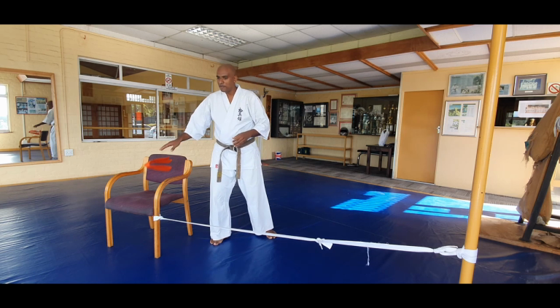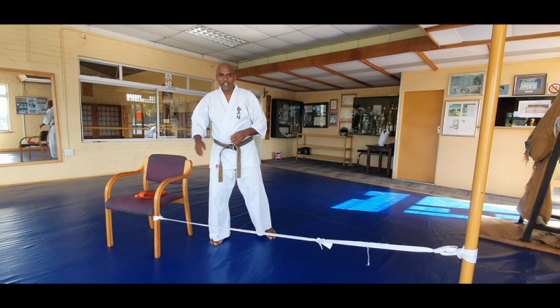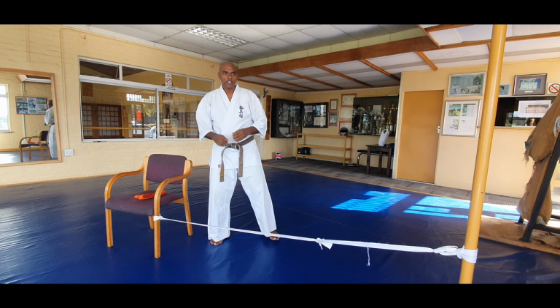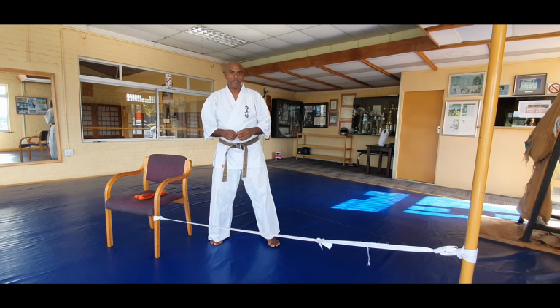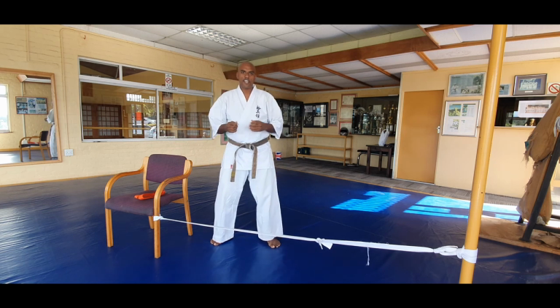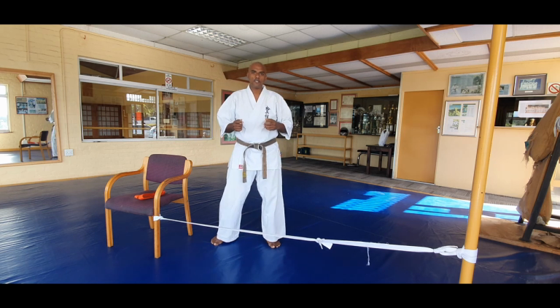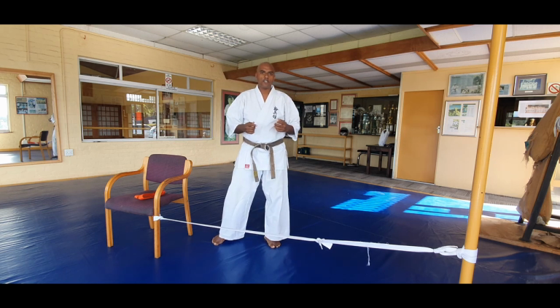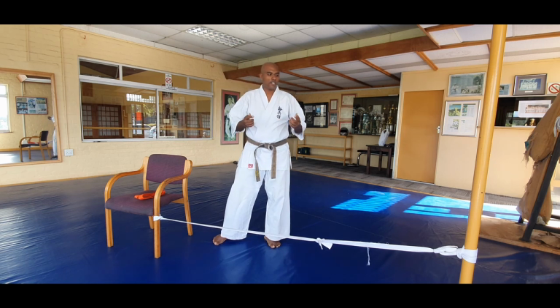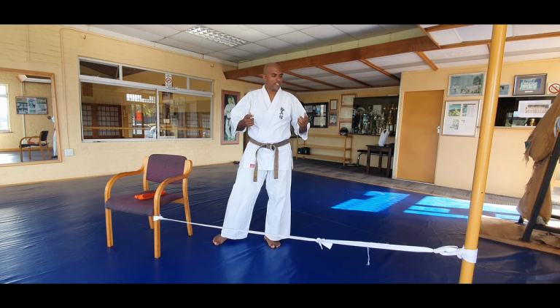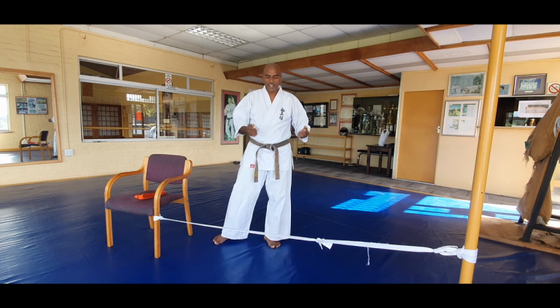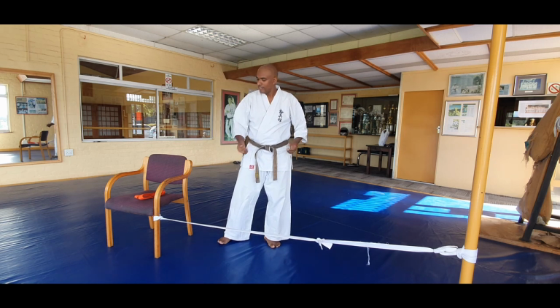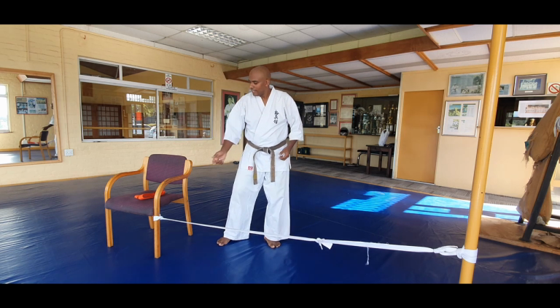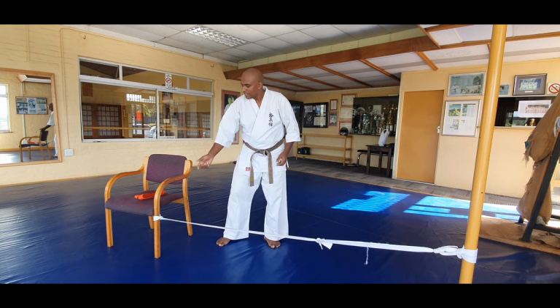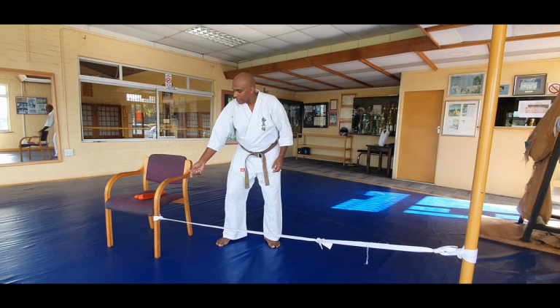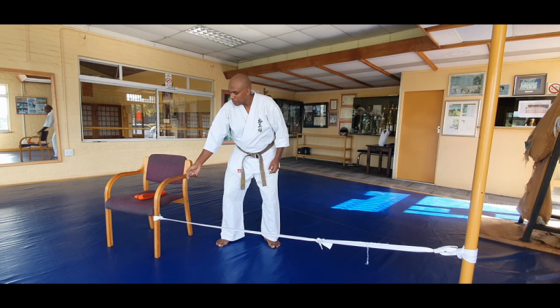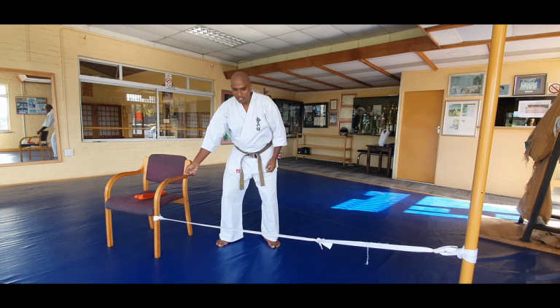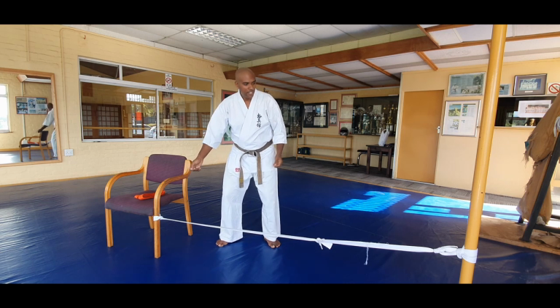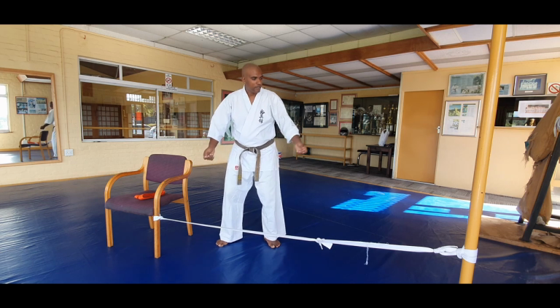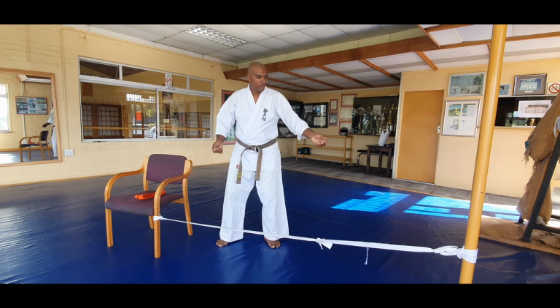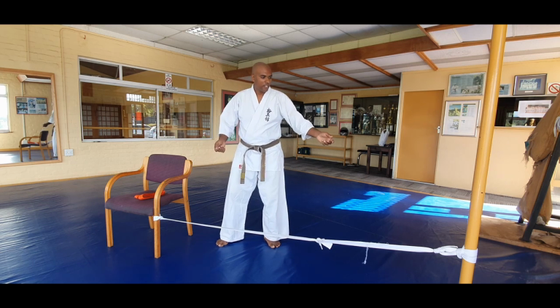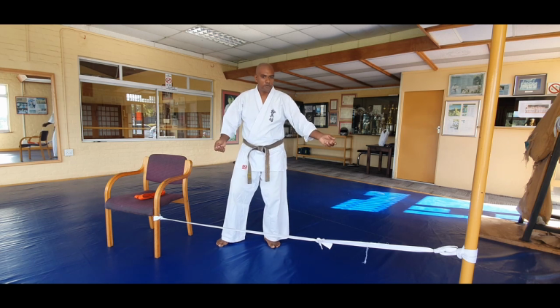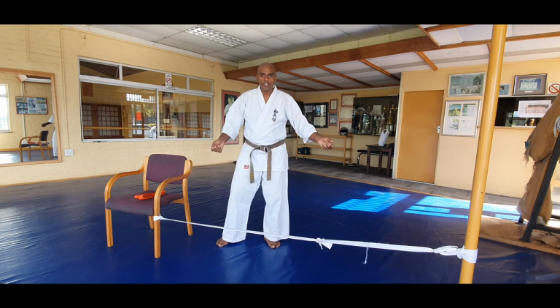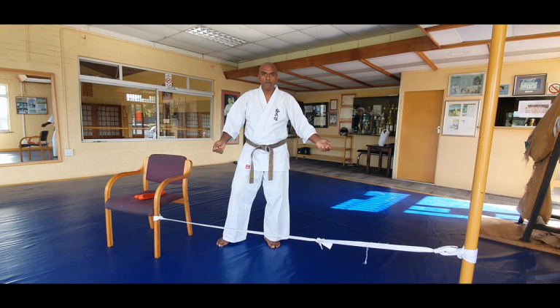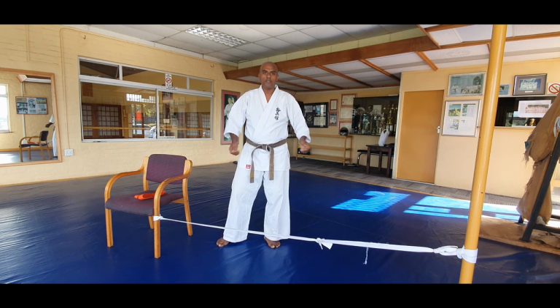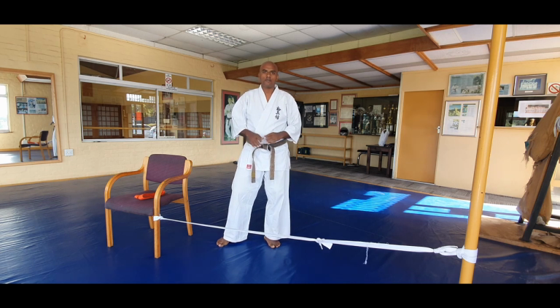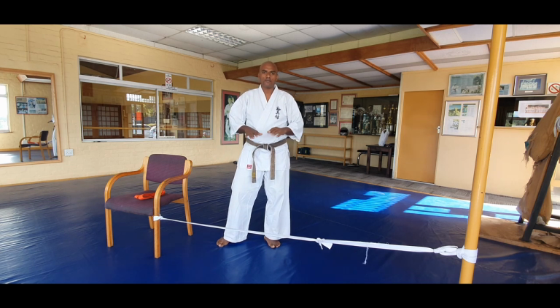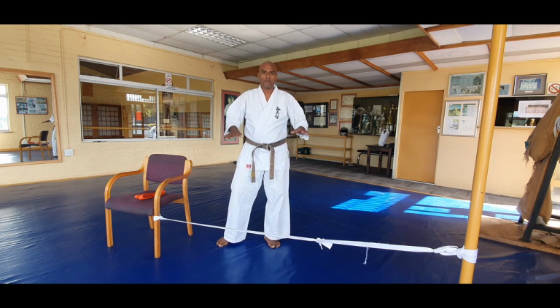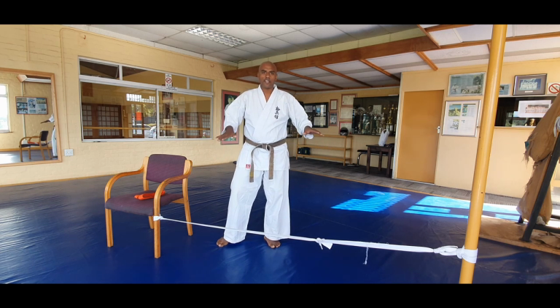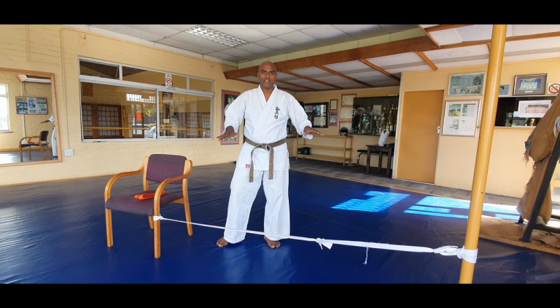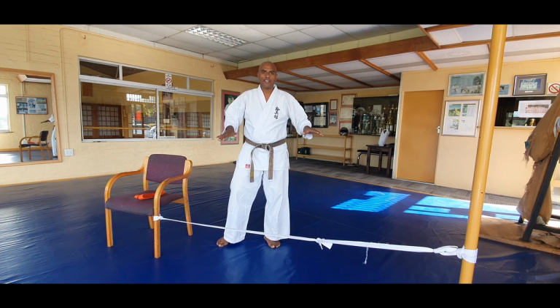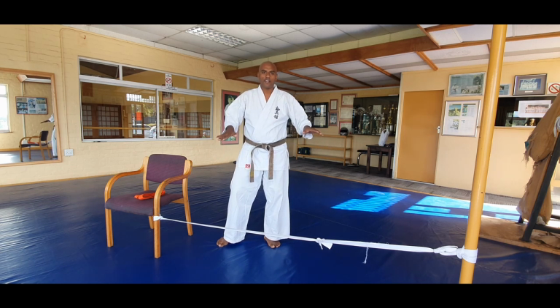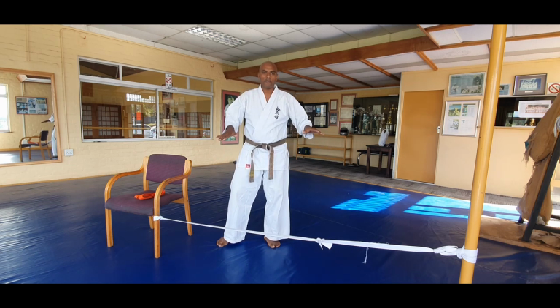Find a space outside or inside. Tie the belt to a chair or tie it to a table. Don't break anything at home.